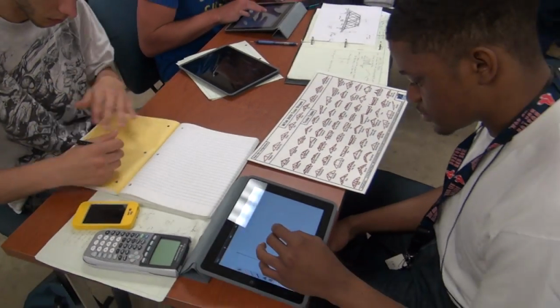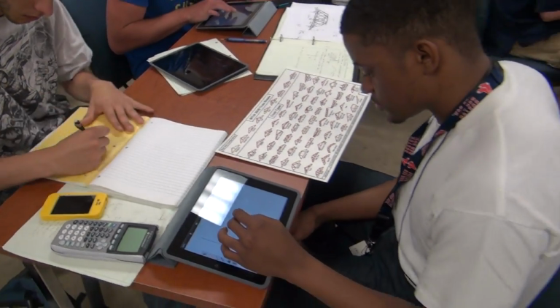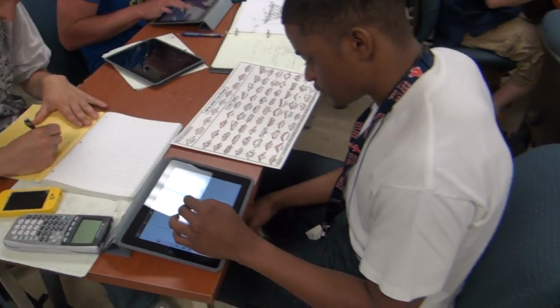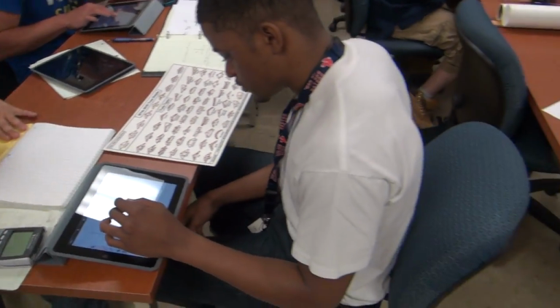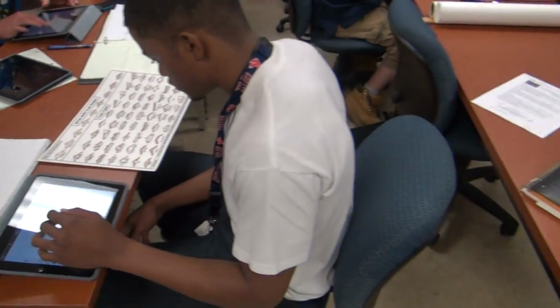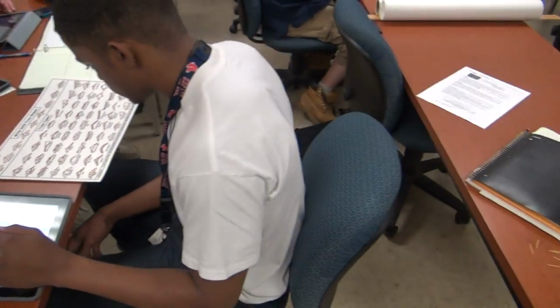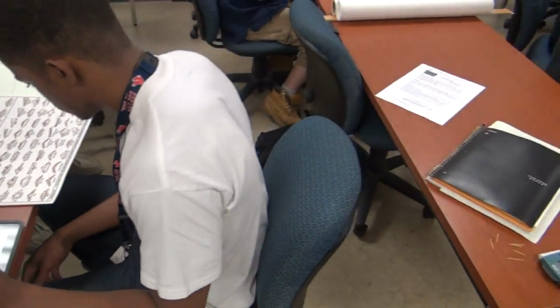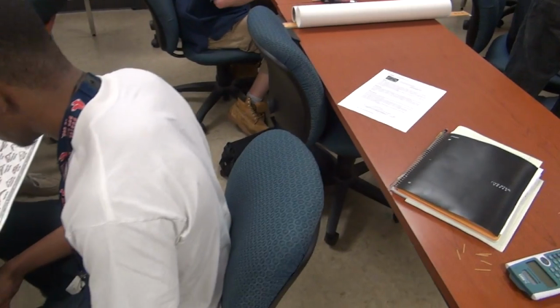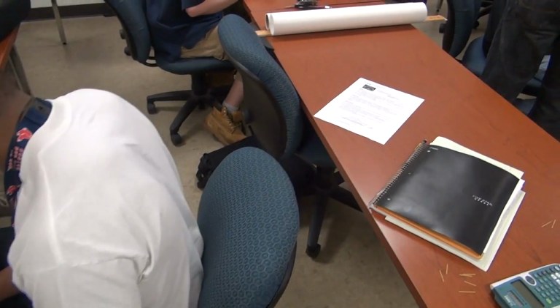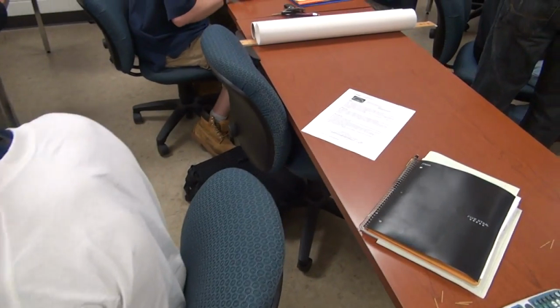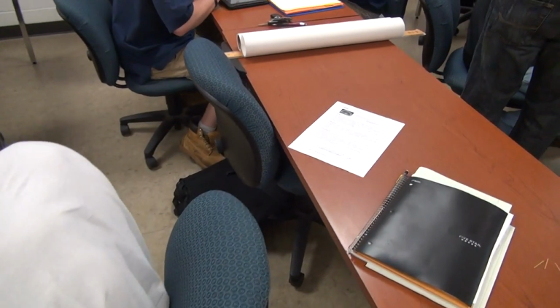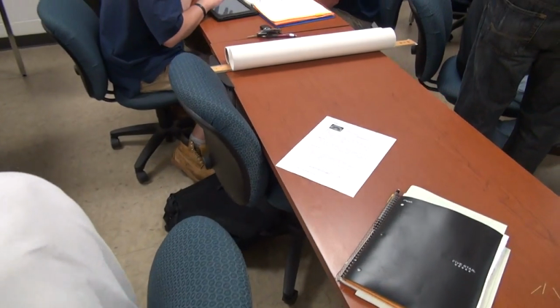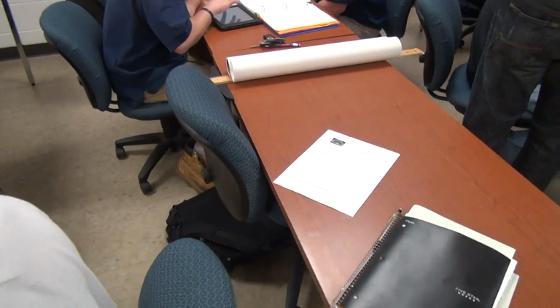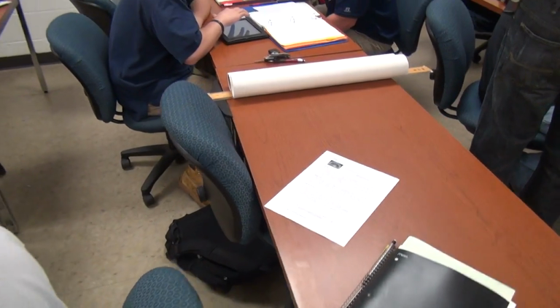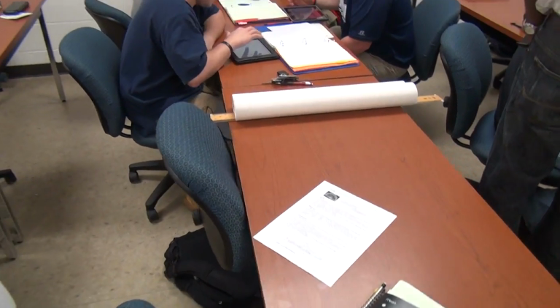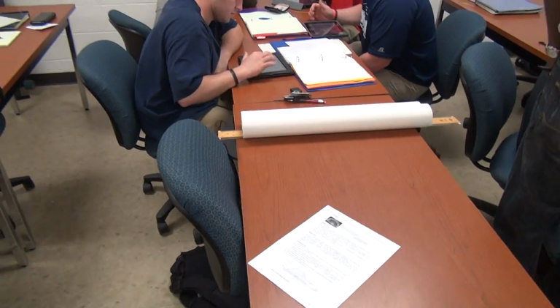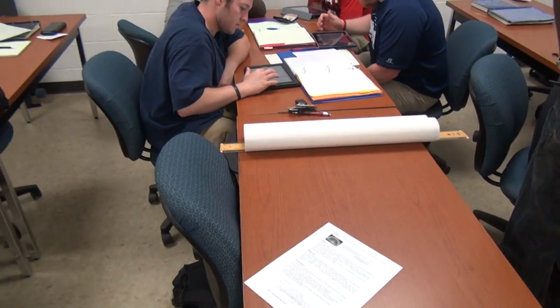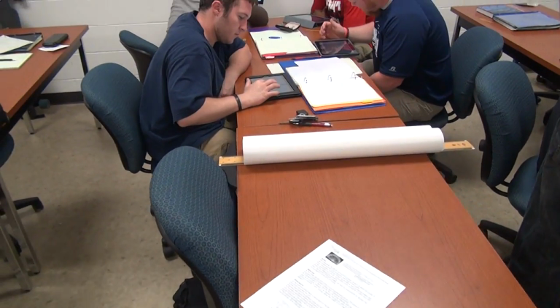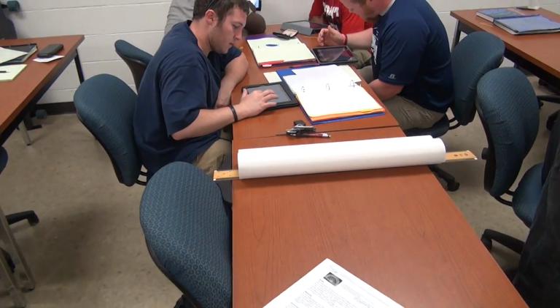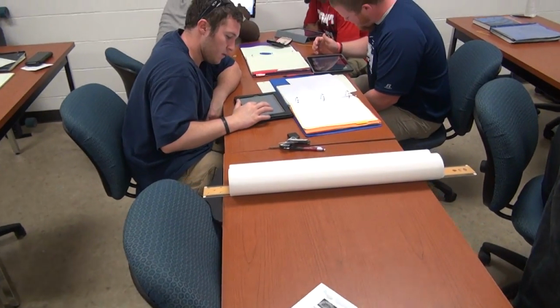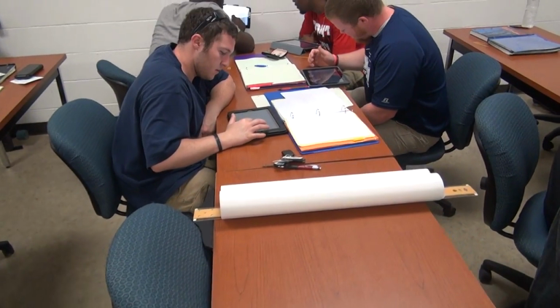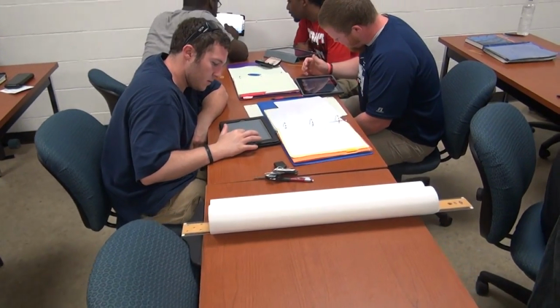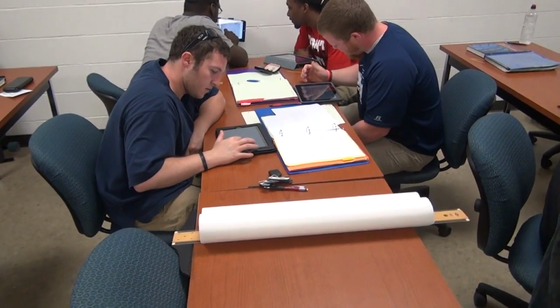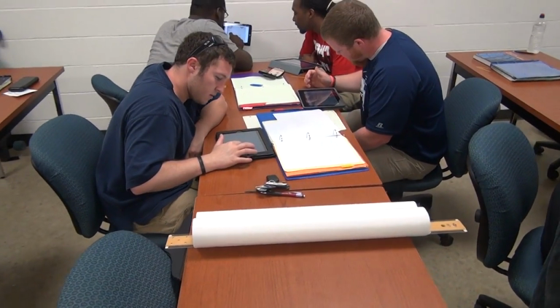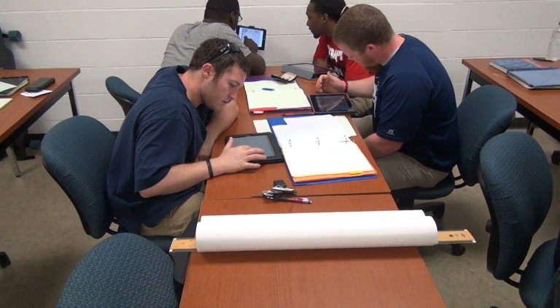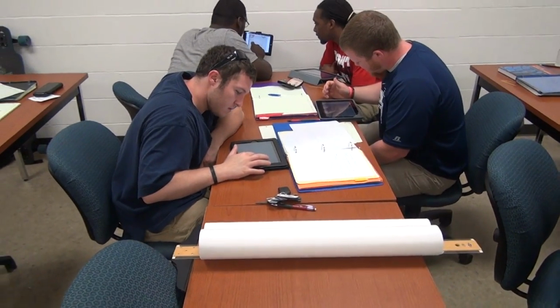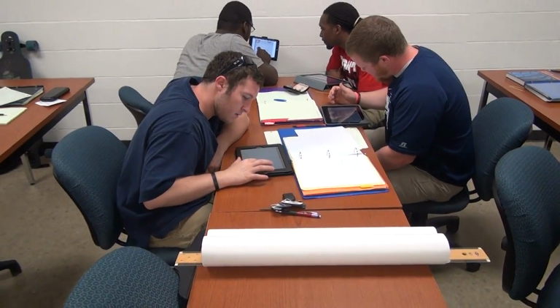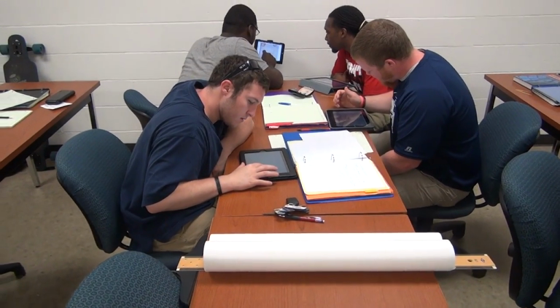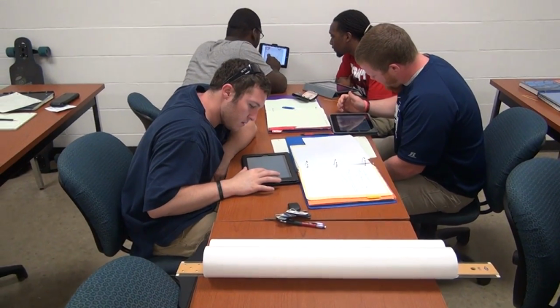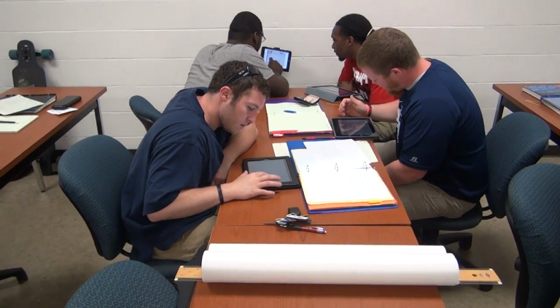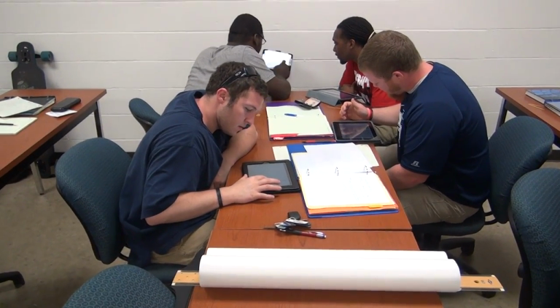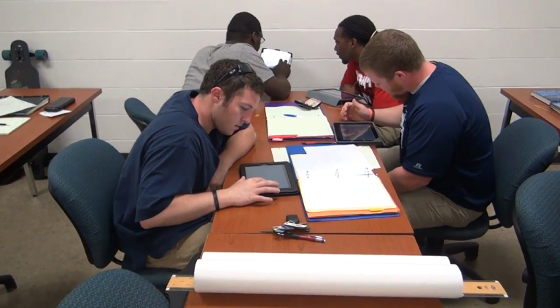You guys have something to draw? Yeah. Okay, just give us a minute, I'm trying to get everyone here. I'll show you how to put fours.